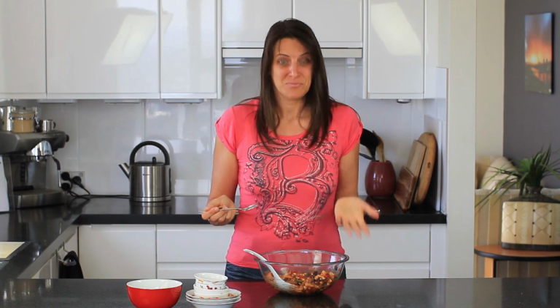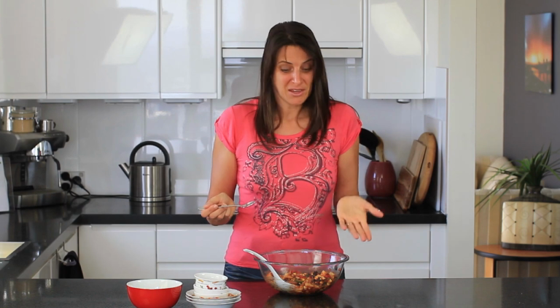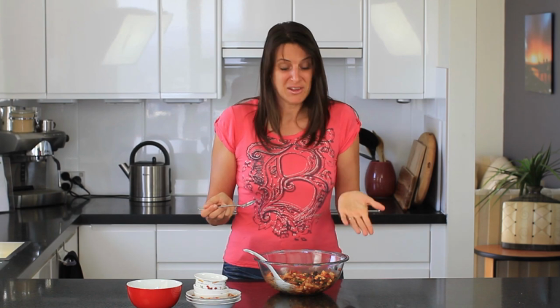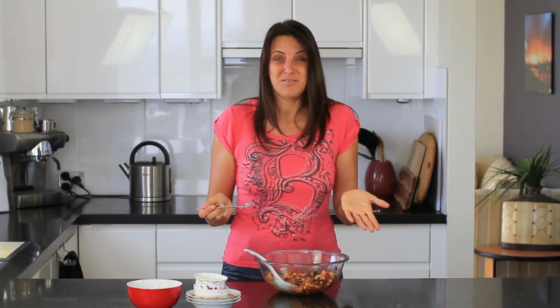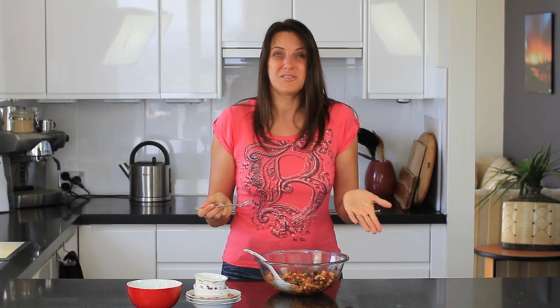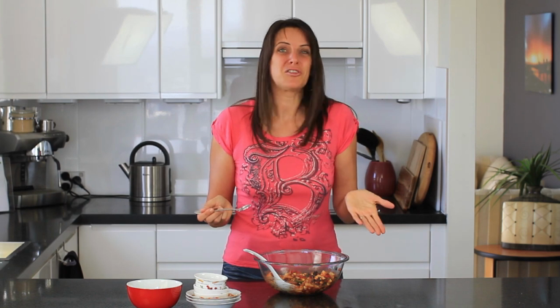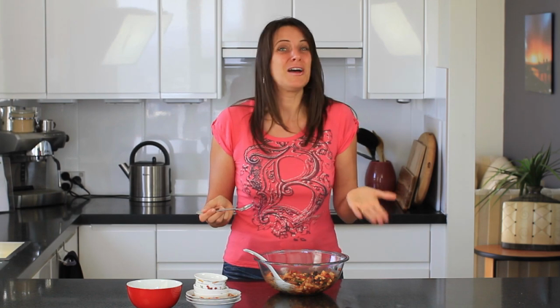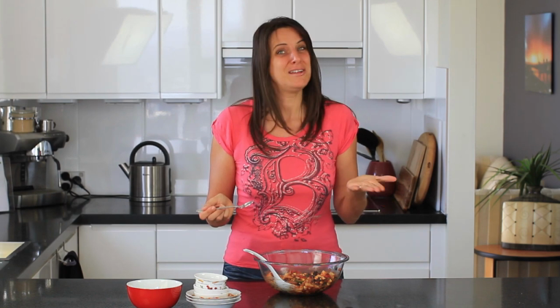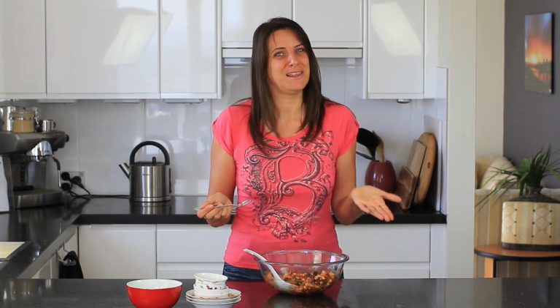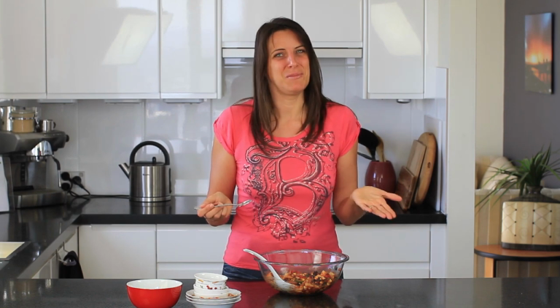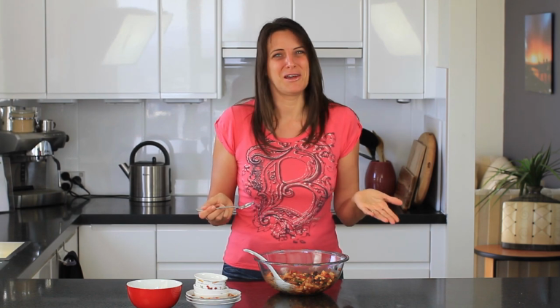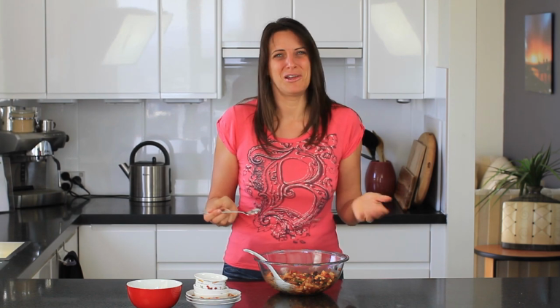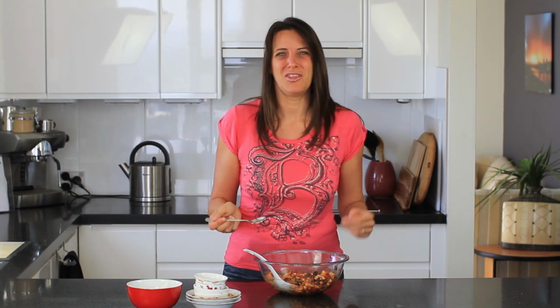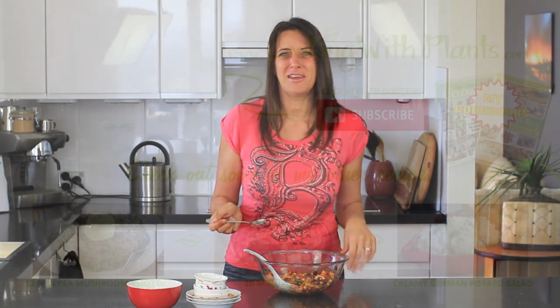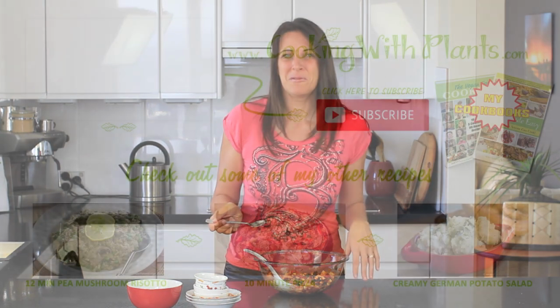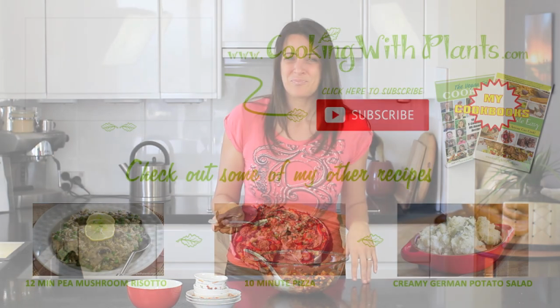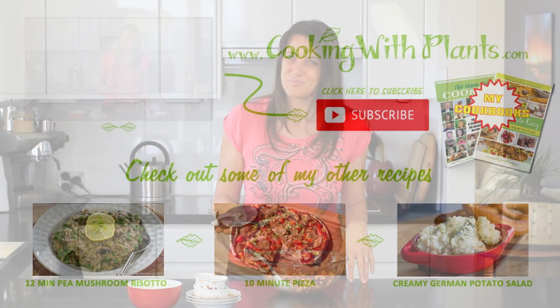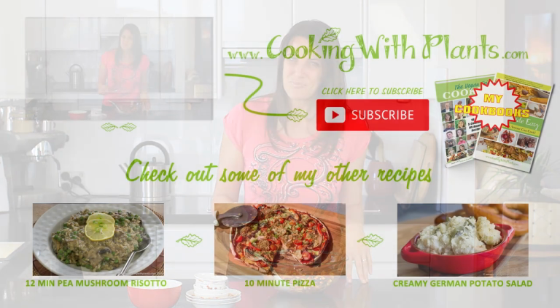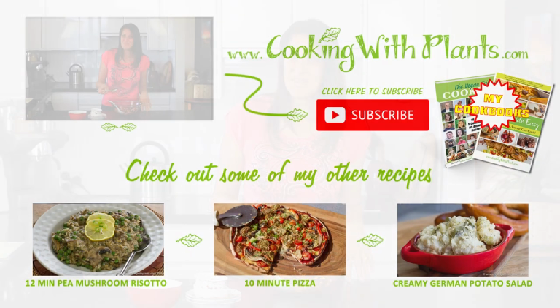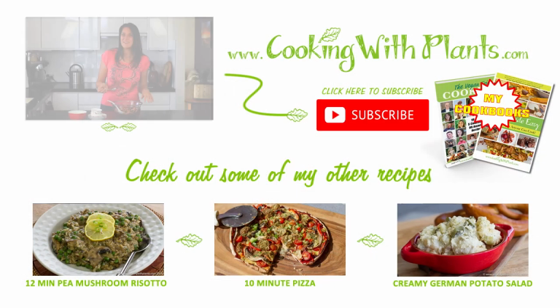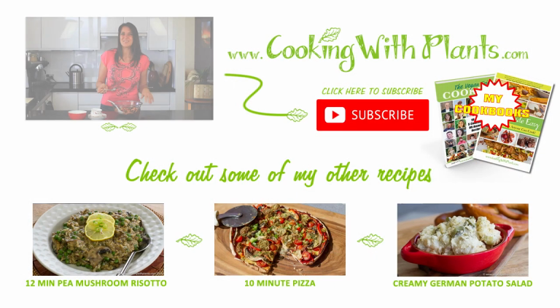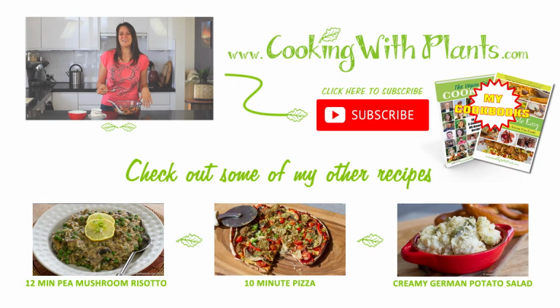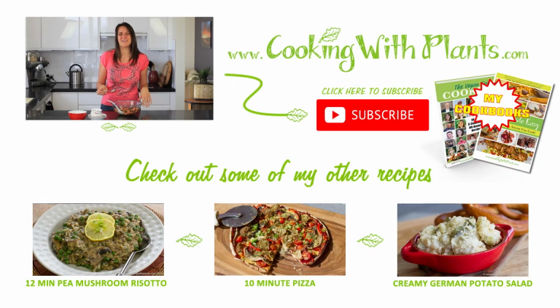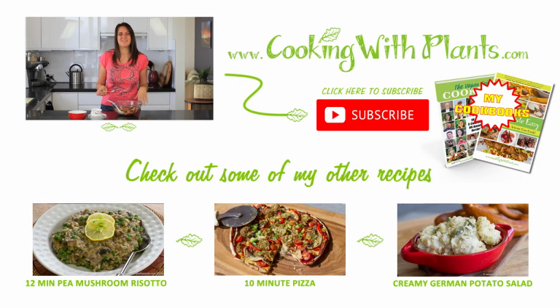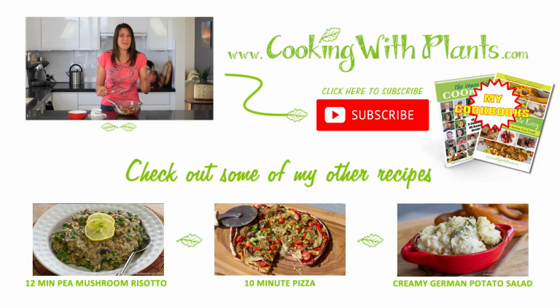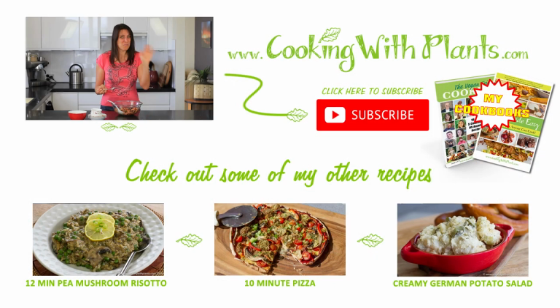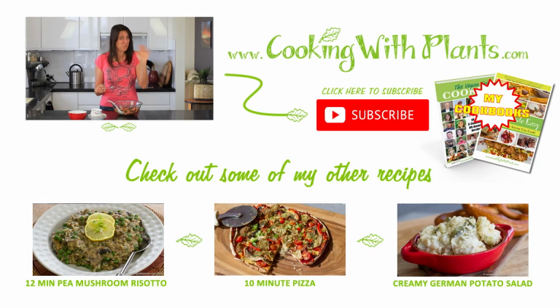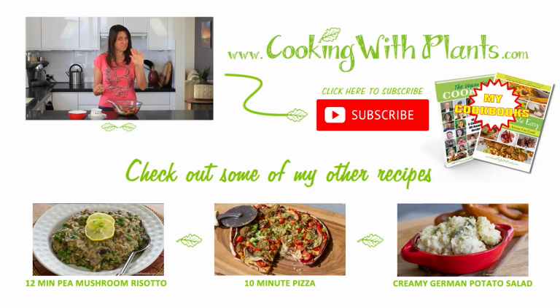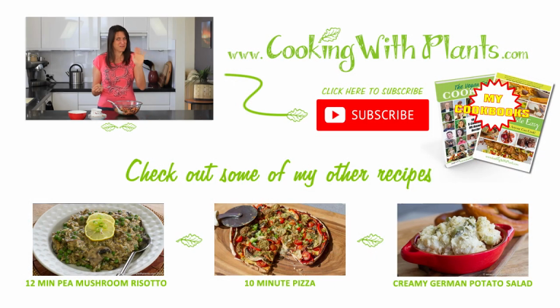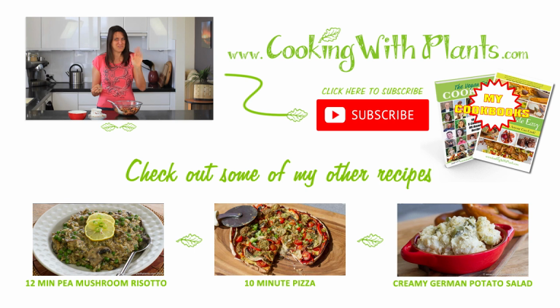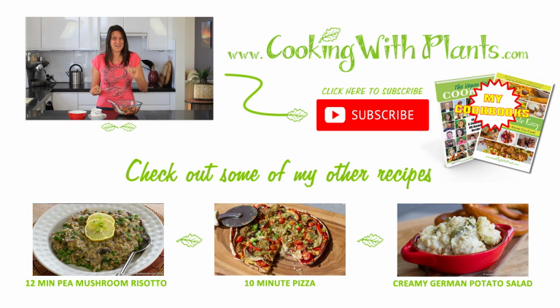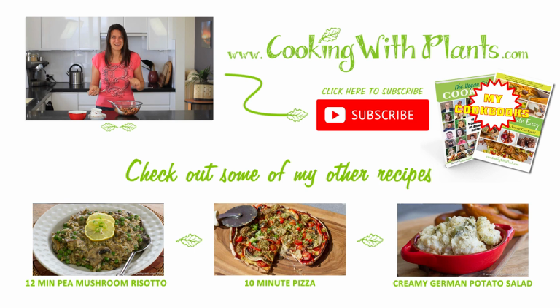If you give it a try, let me know what you think and I'll see you next time. Bye for now.